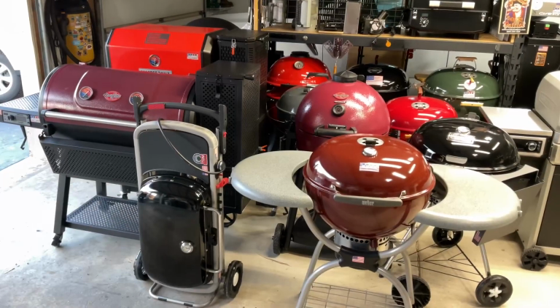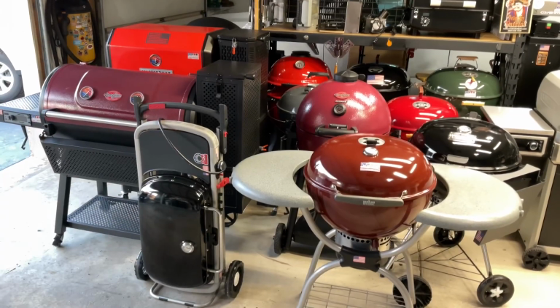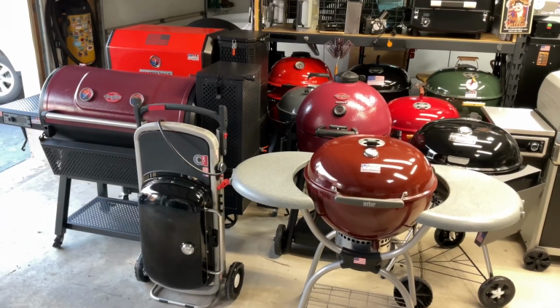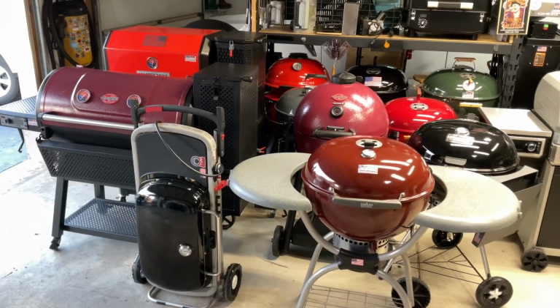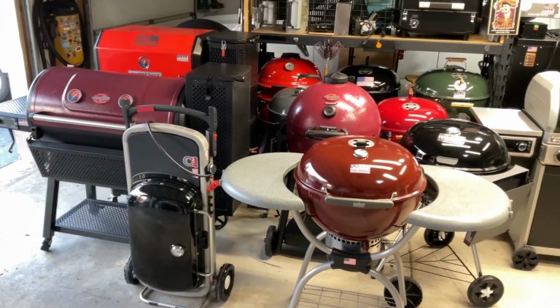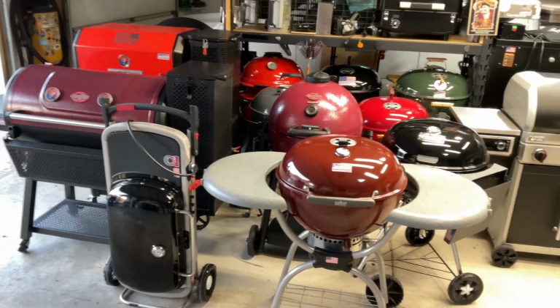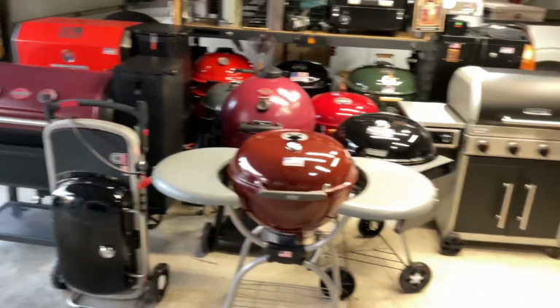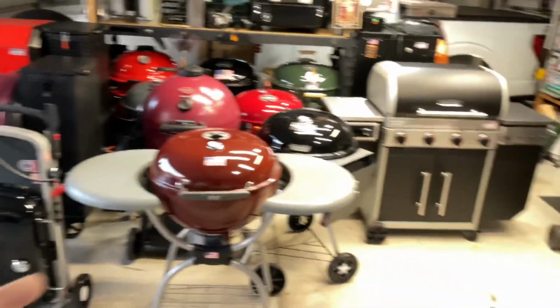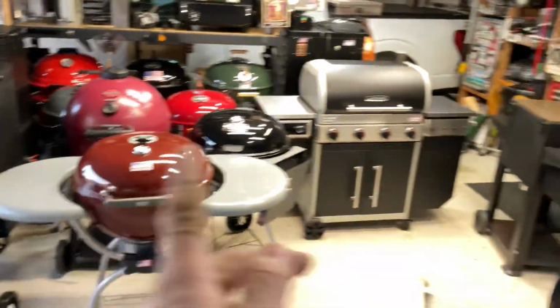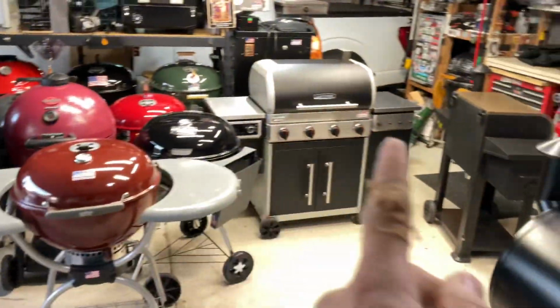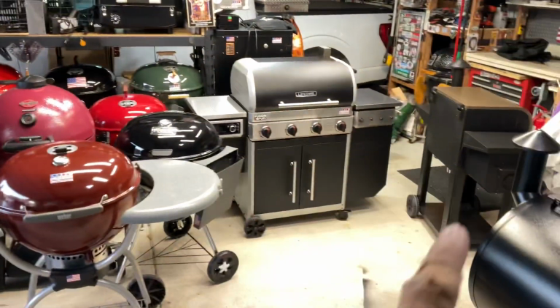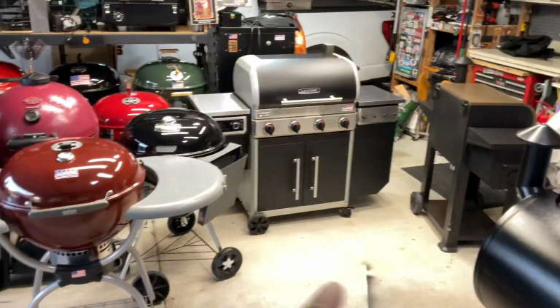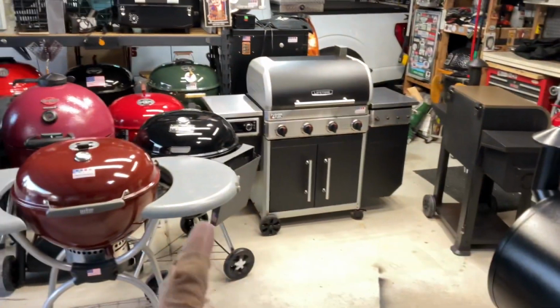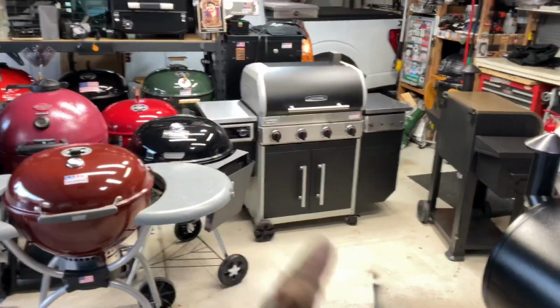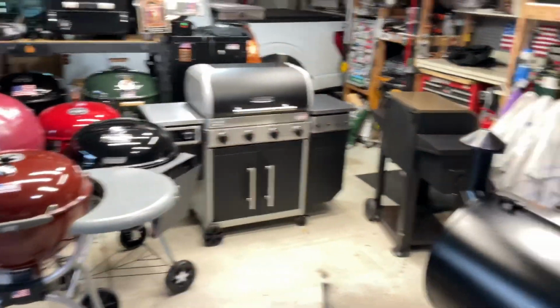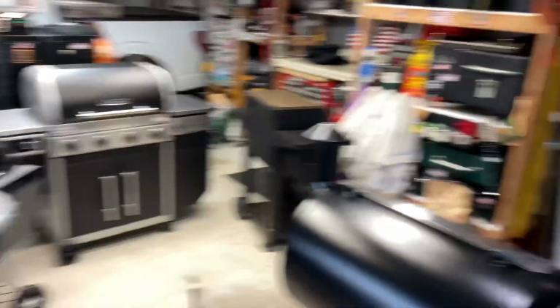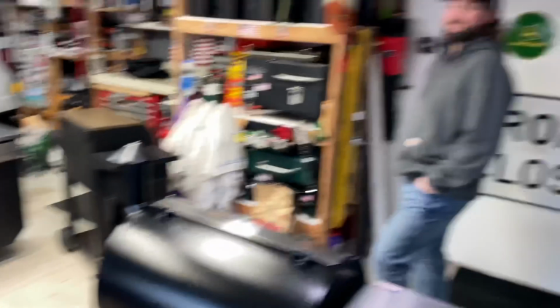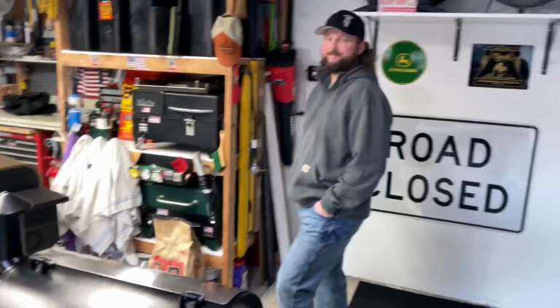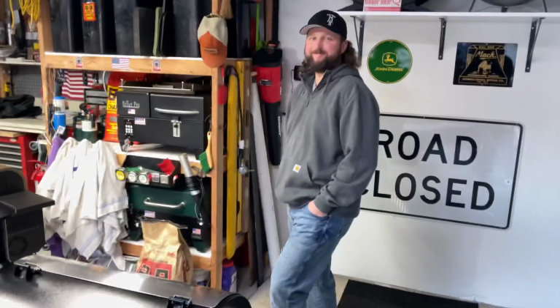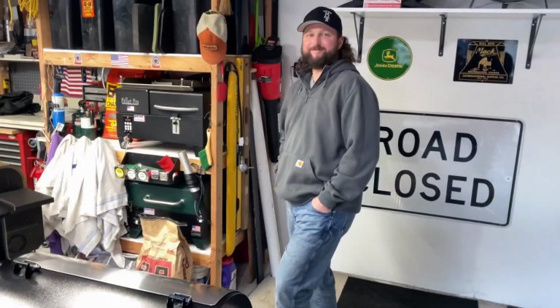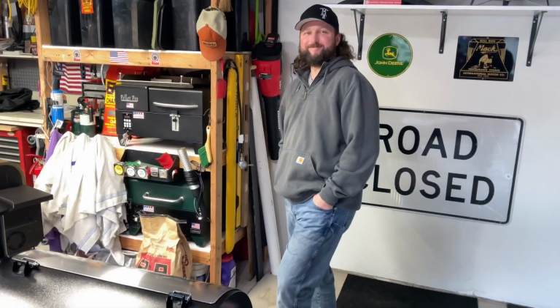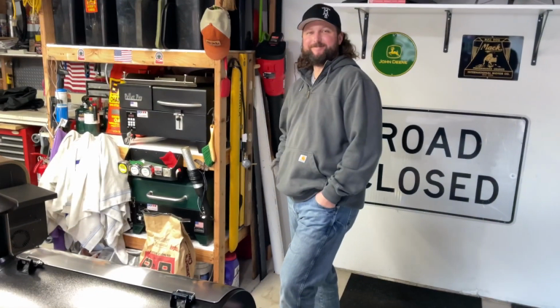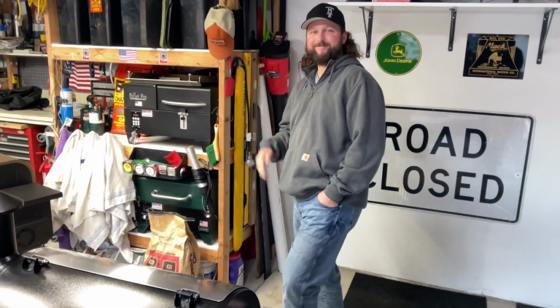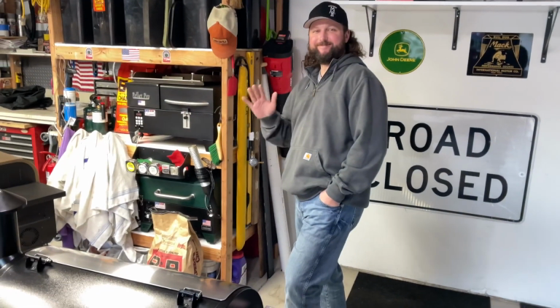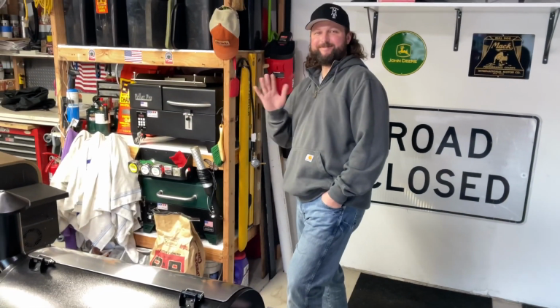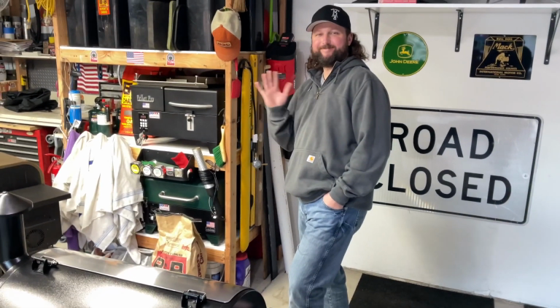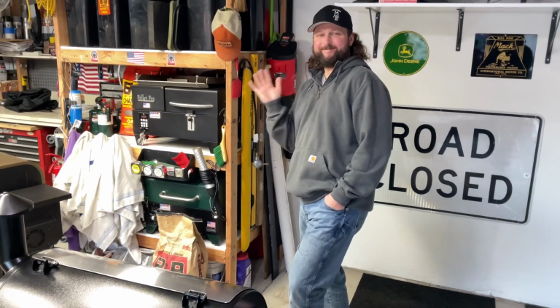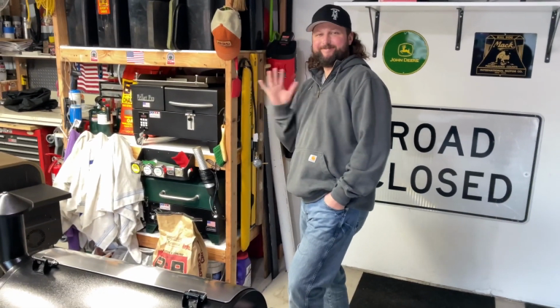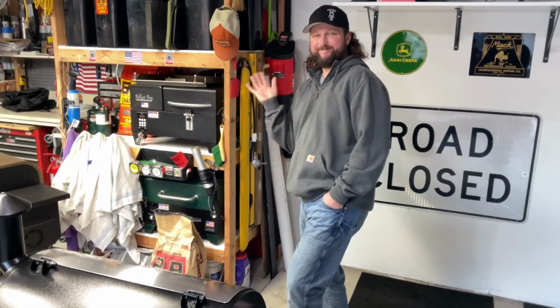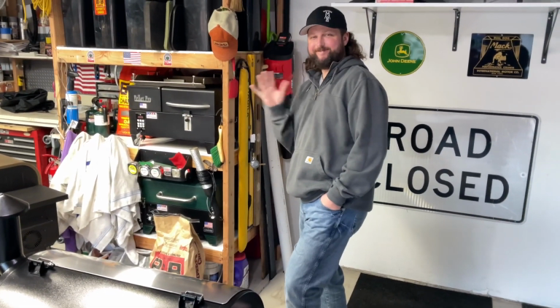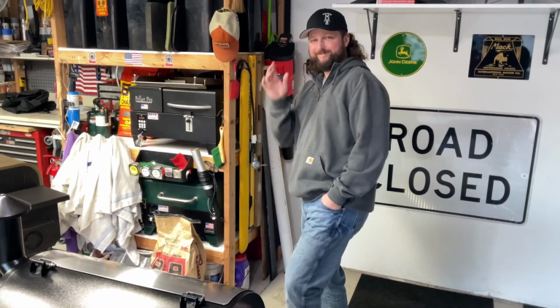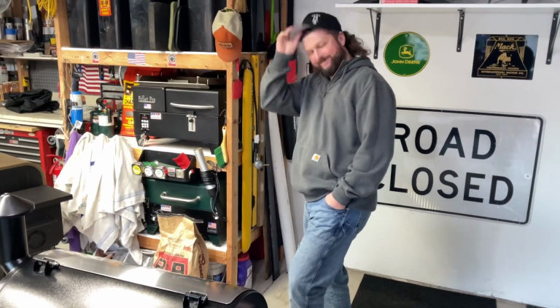Hey folks, how y'all doing? Welcome back in the Land of Grills. We got a special guest here today, Brian Horstman from Bad Horse BBQ.